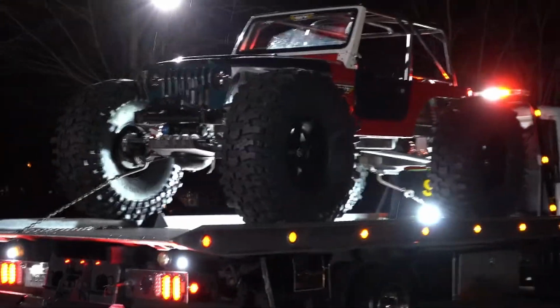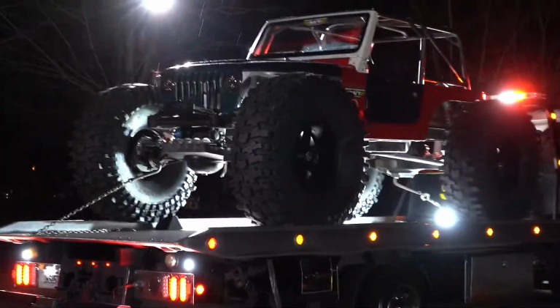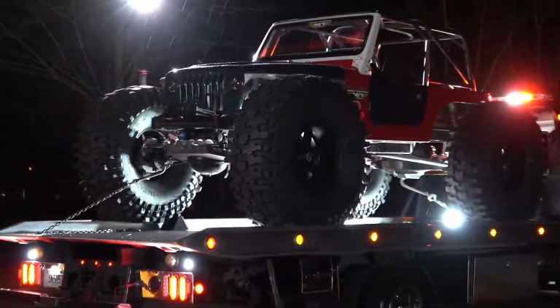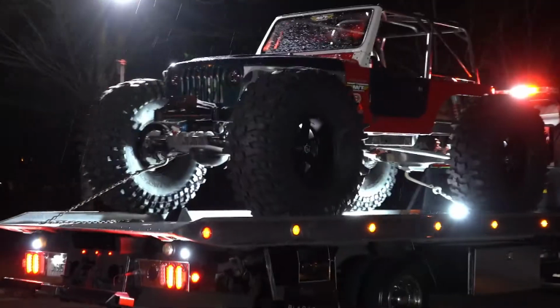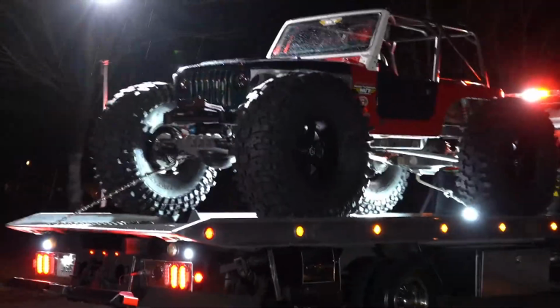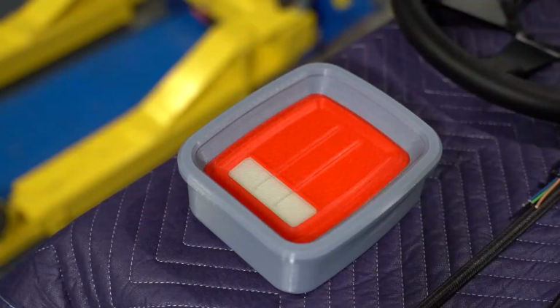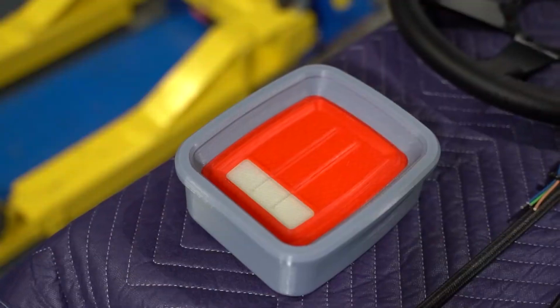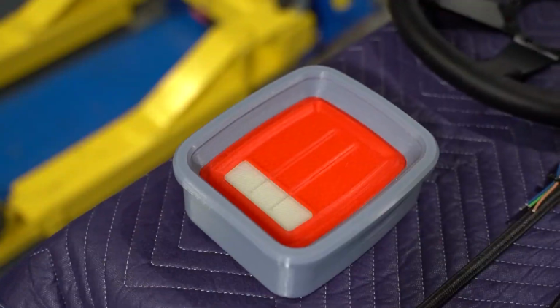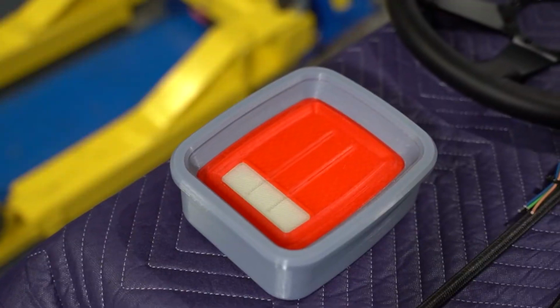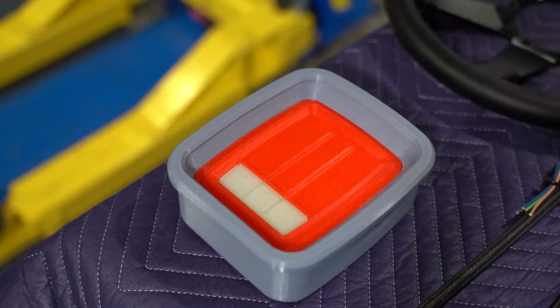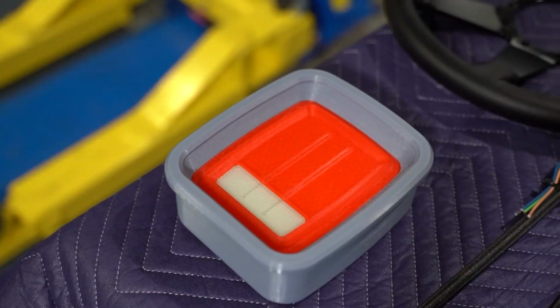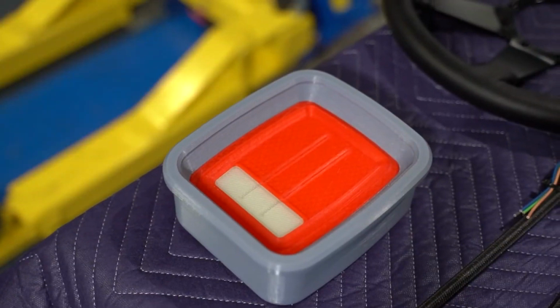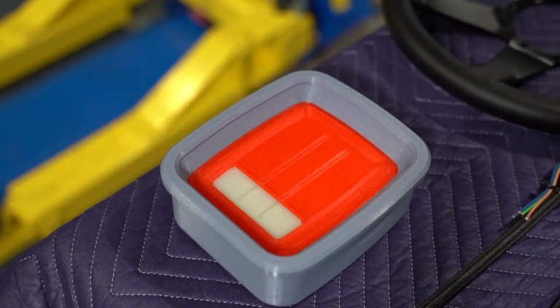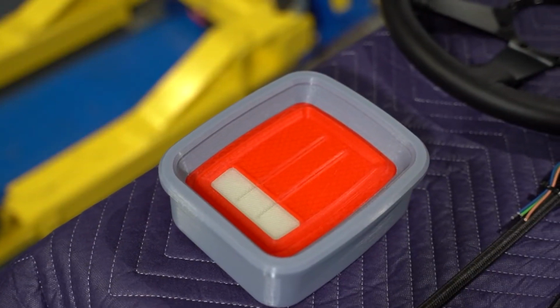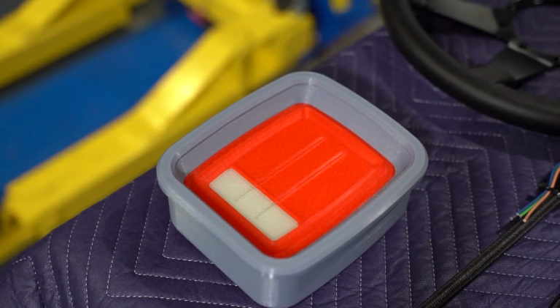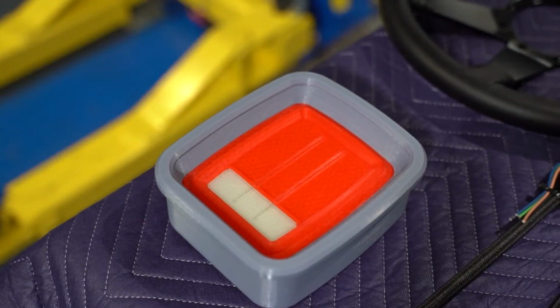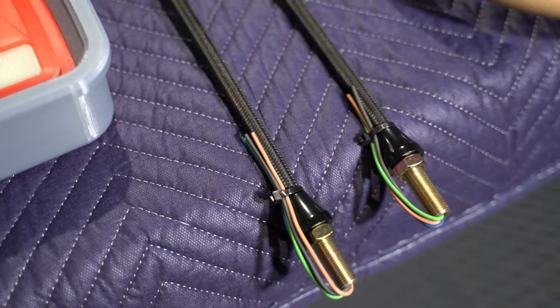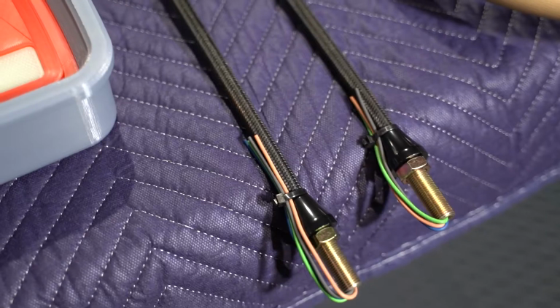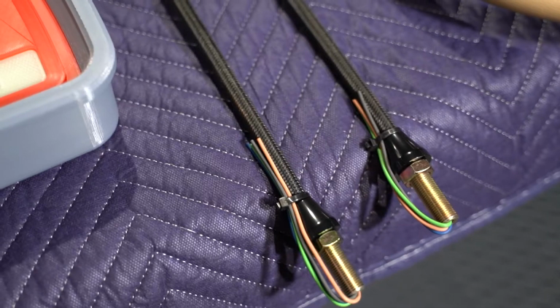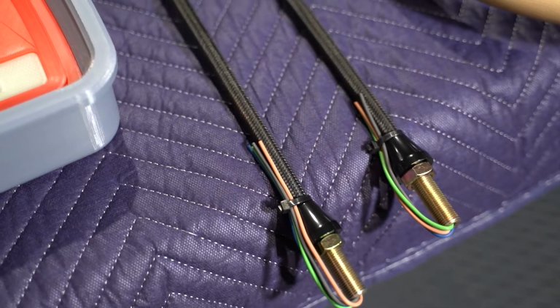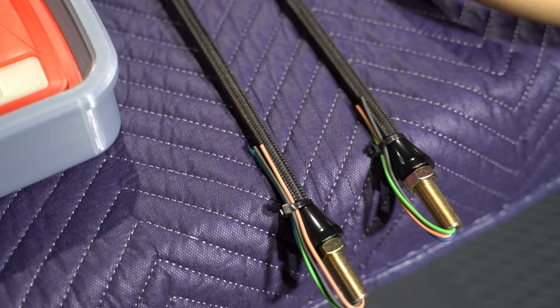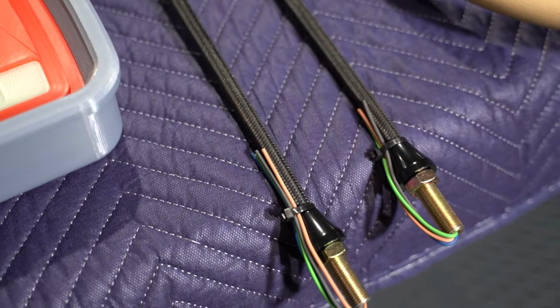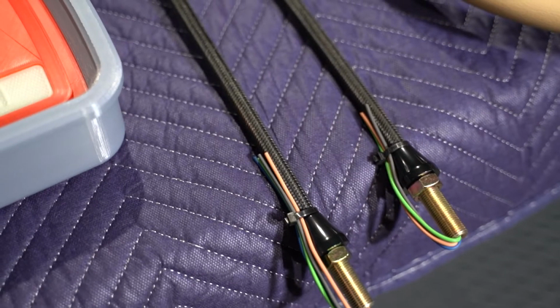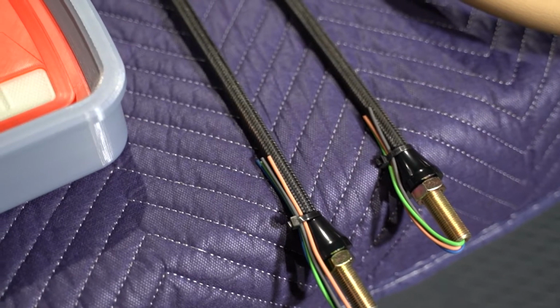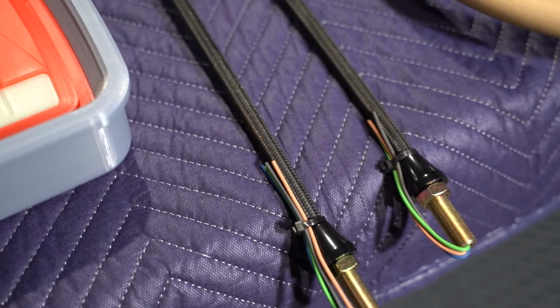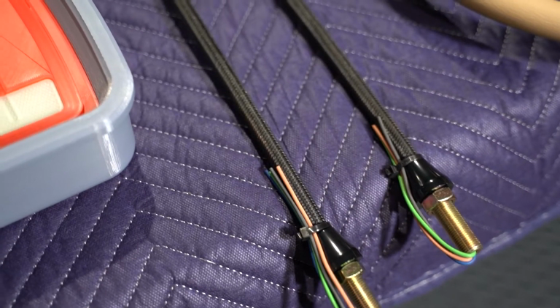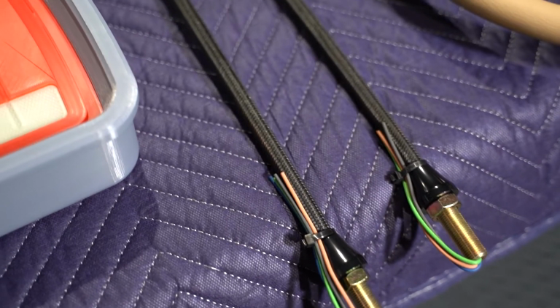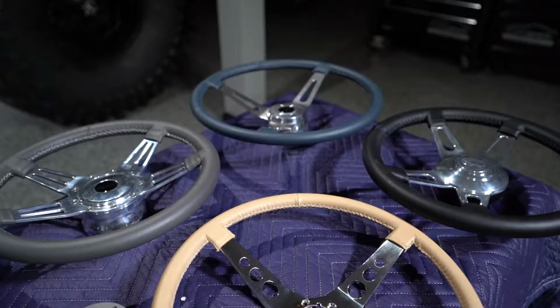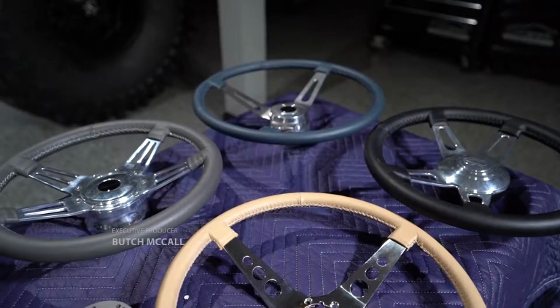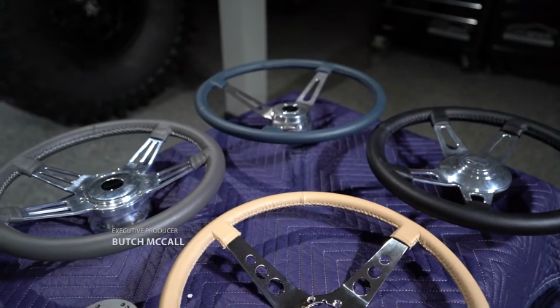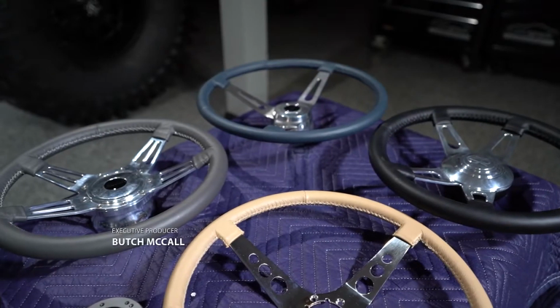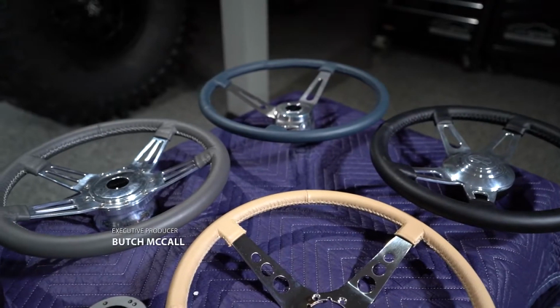Kevin also gives us a sneak peek of some new brake lights they've been working on recently.